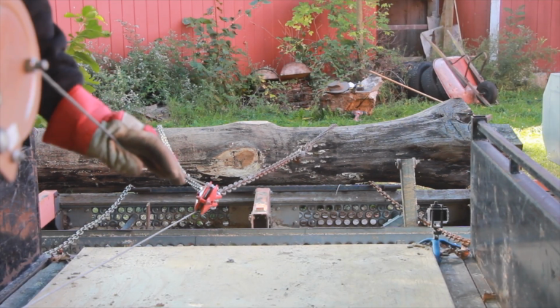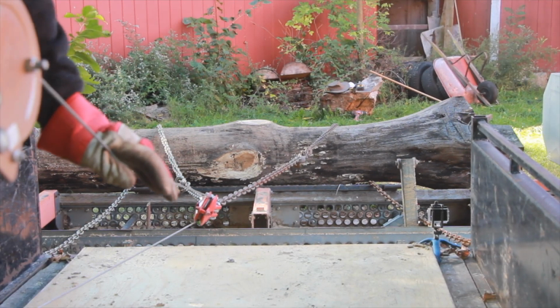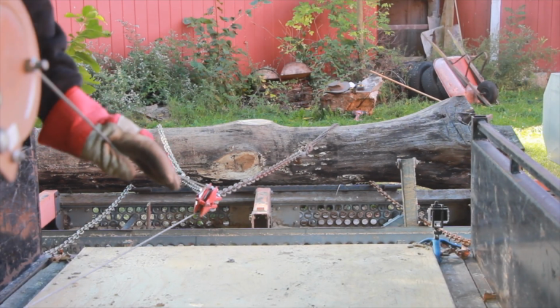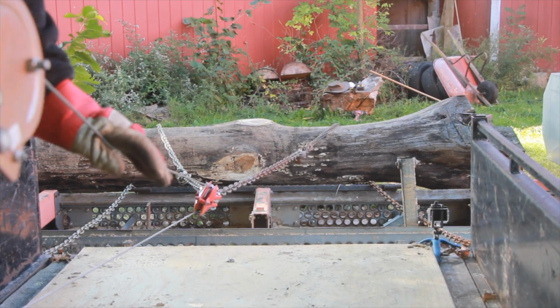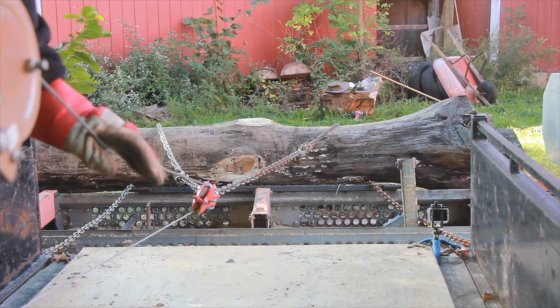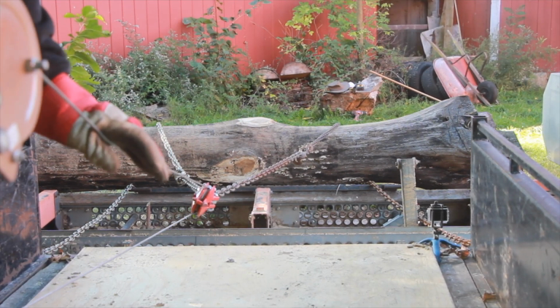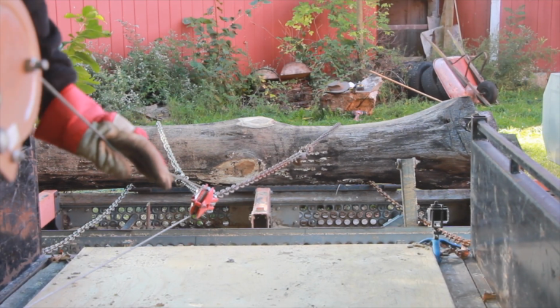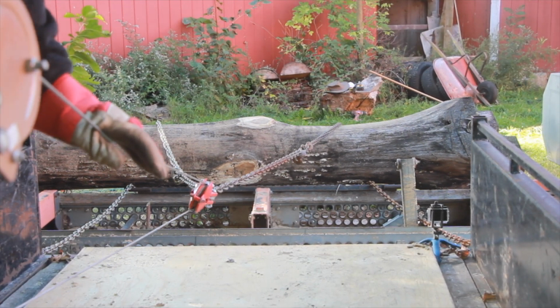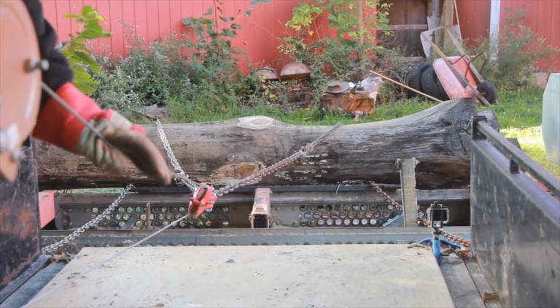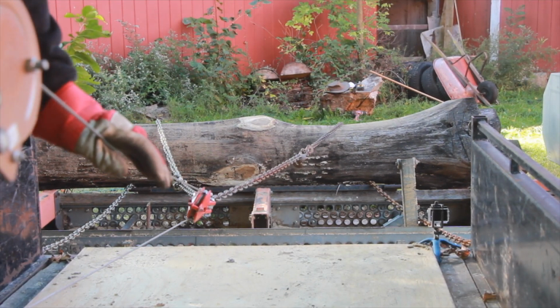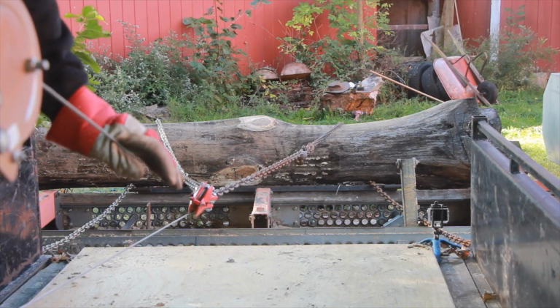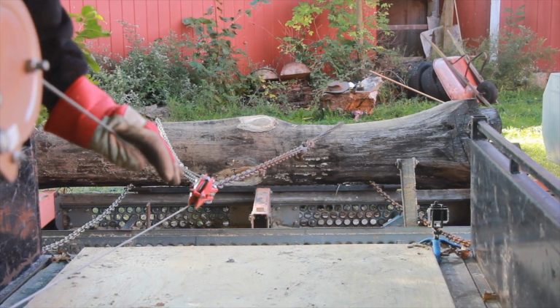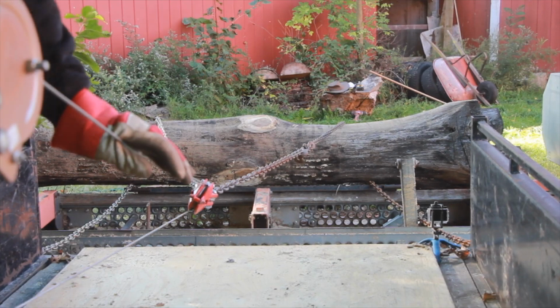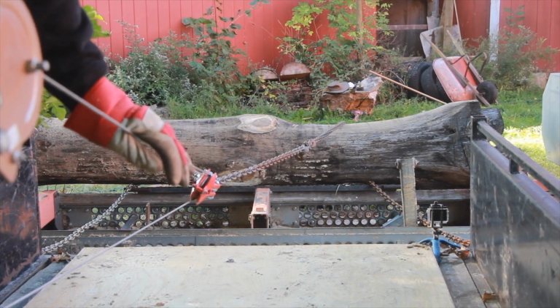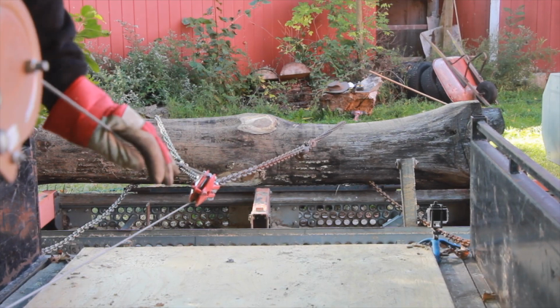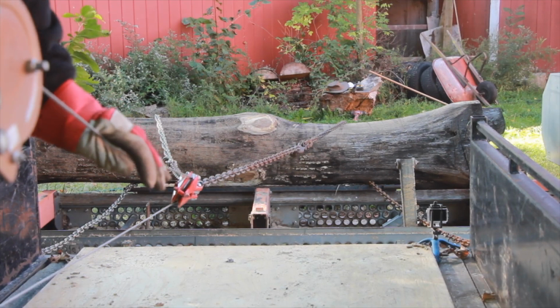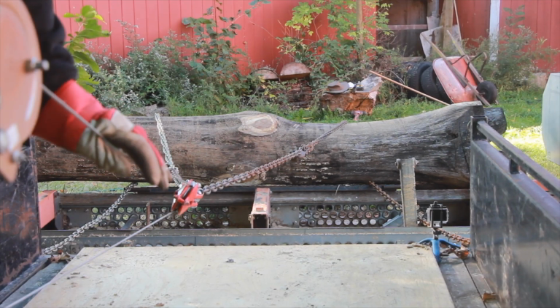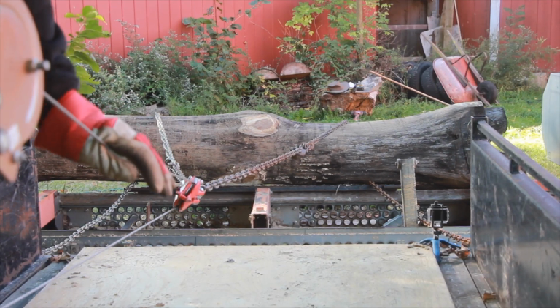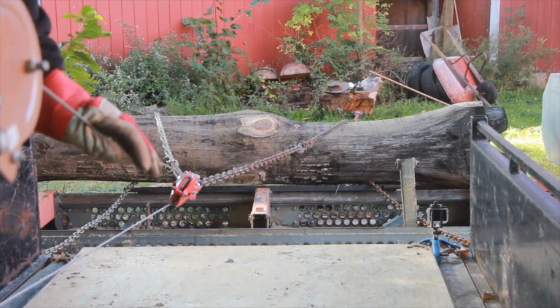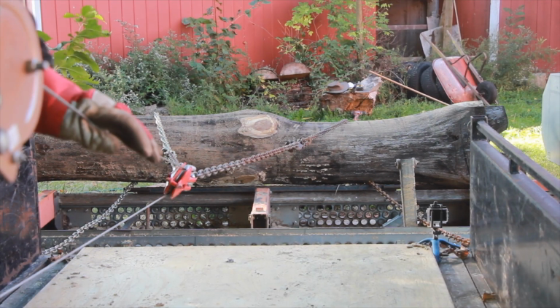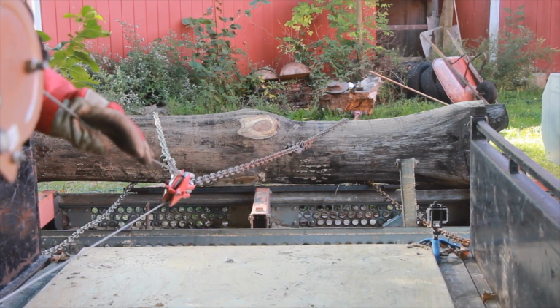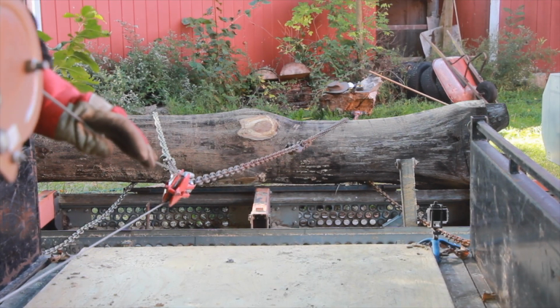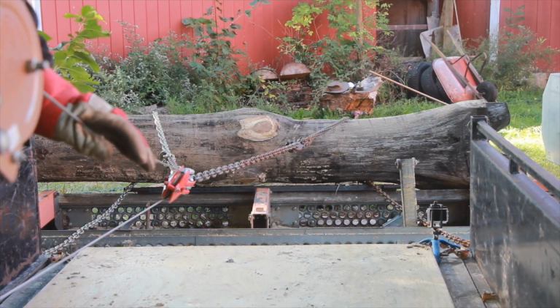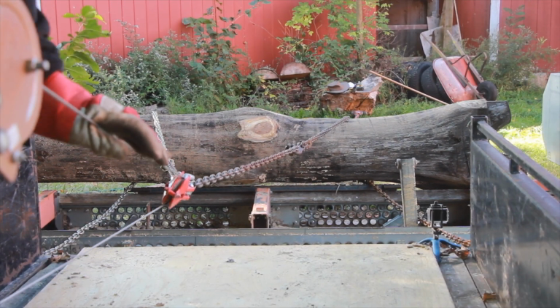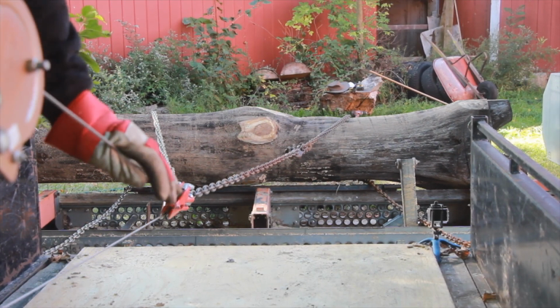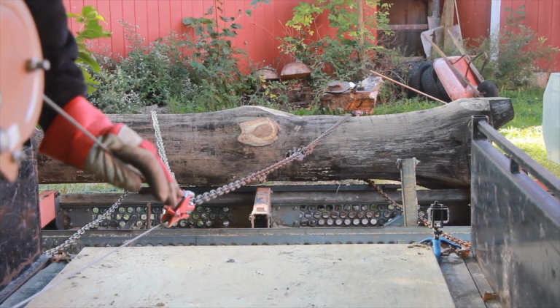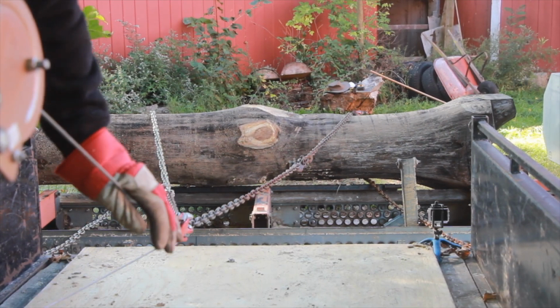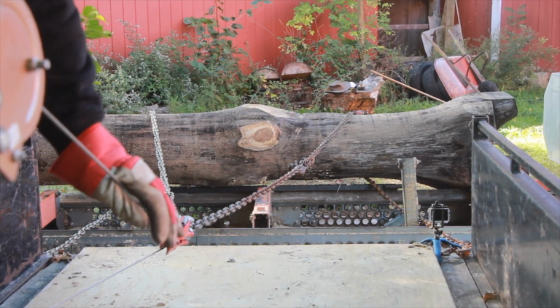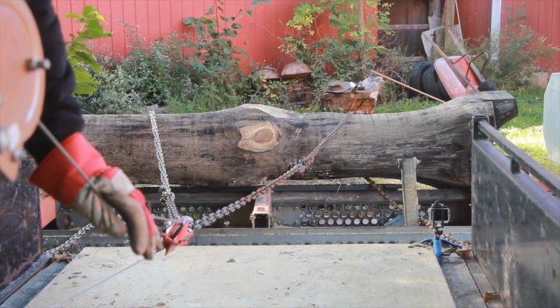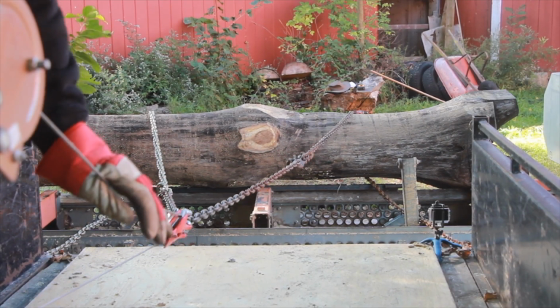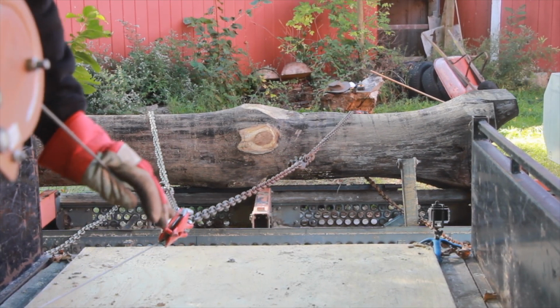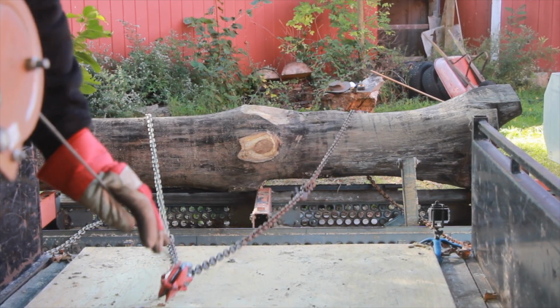If you want it to be even easier, add more pulleys. Every pulley you add will decrease the force necessary.